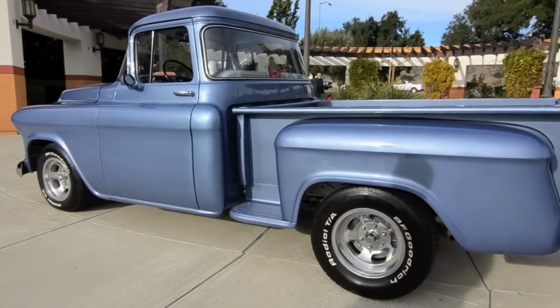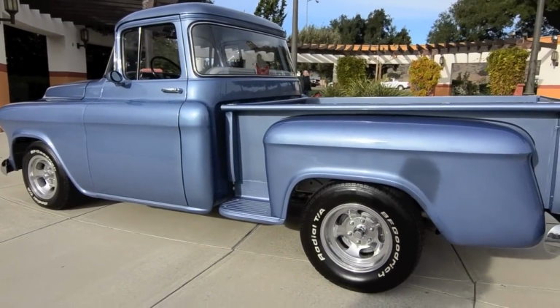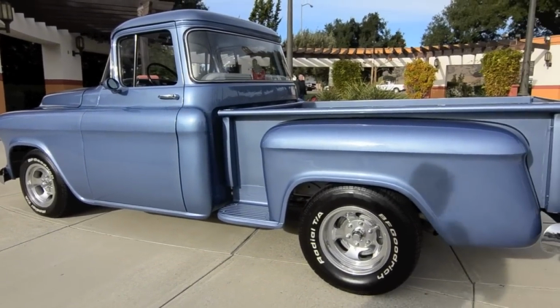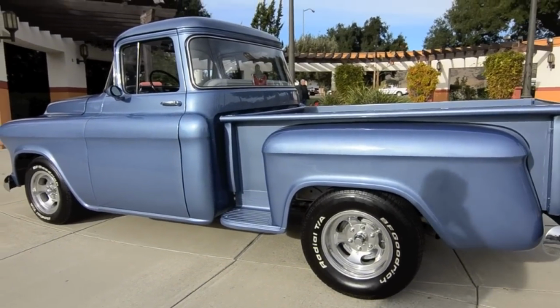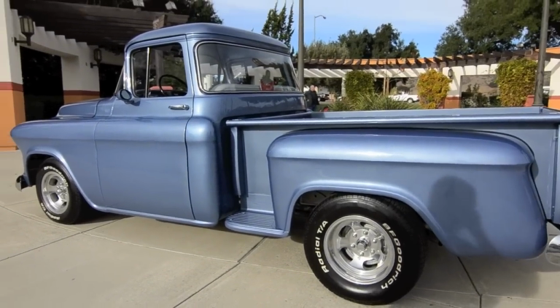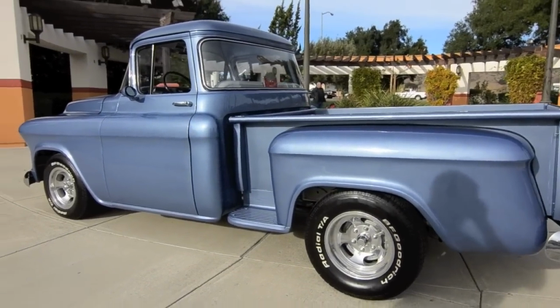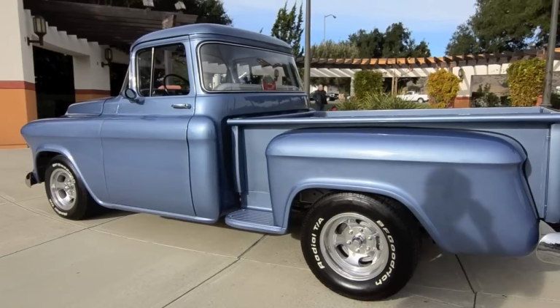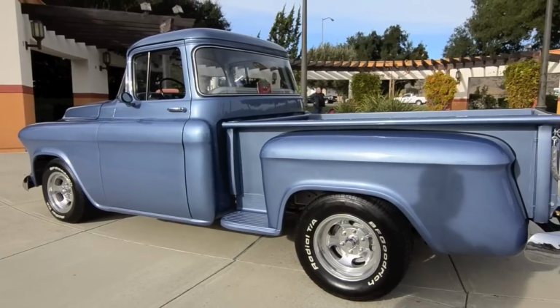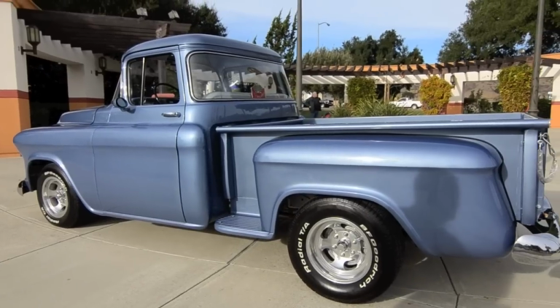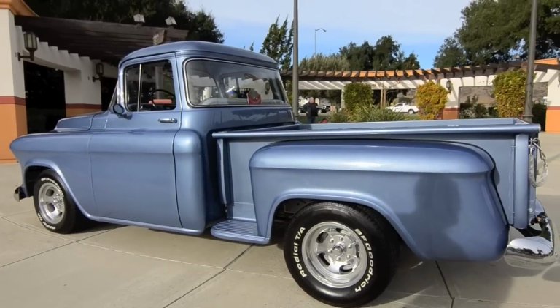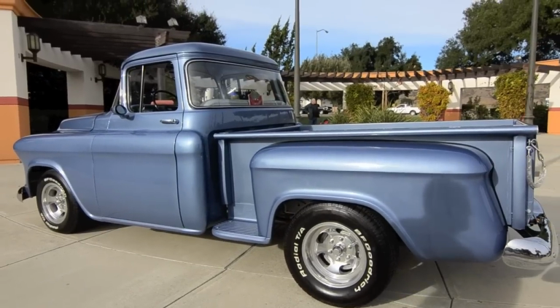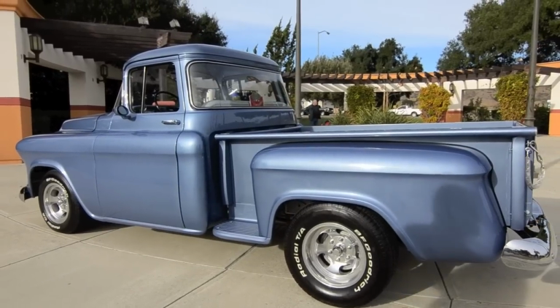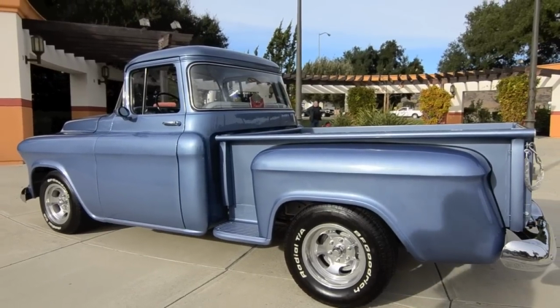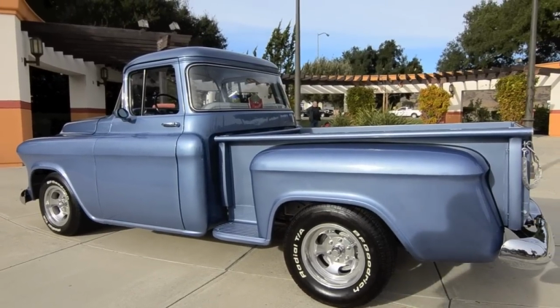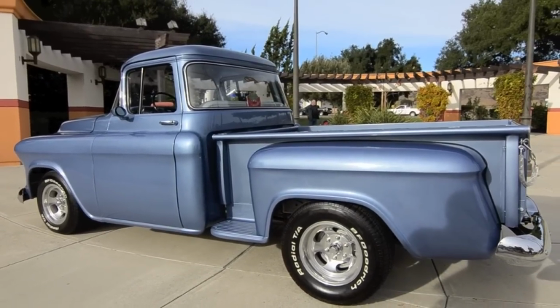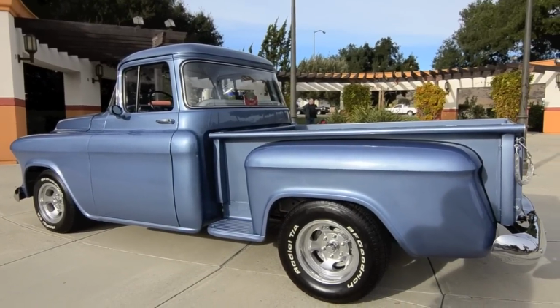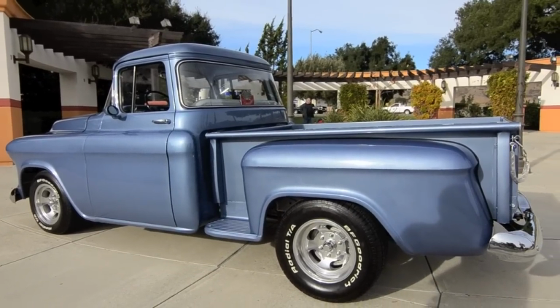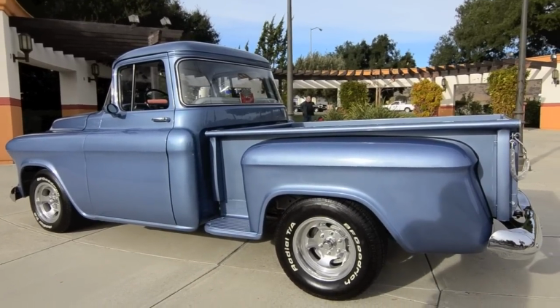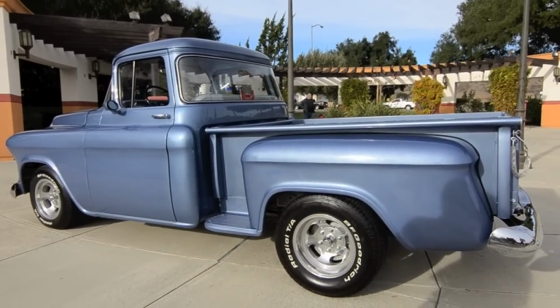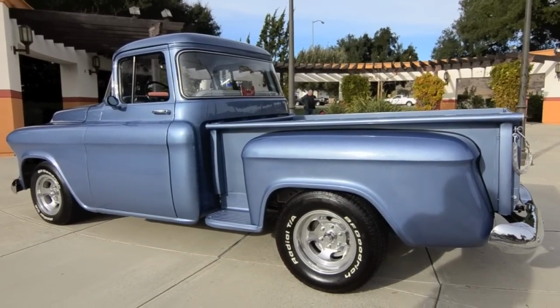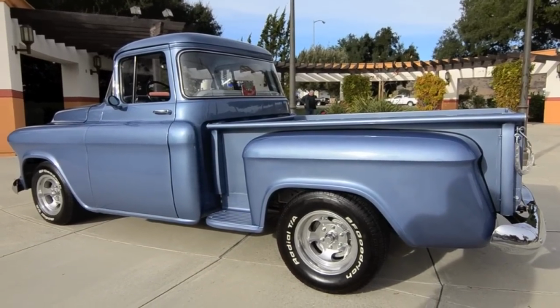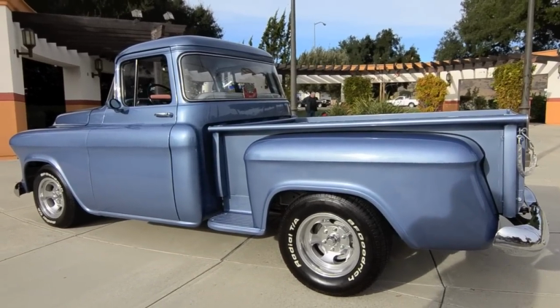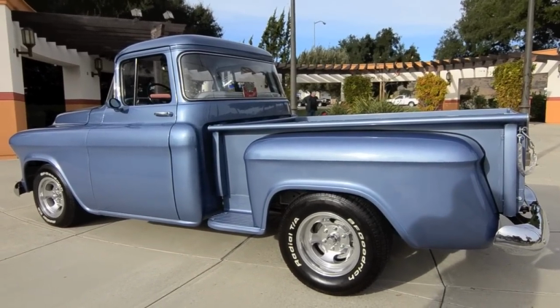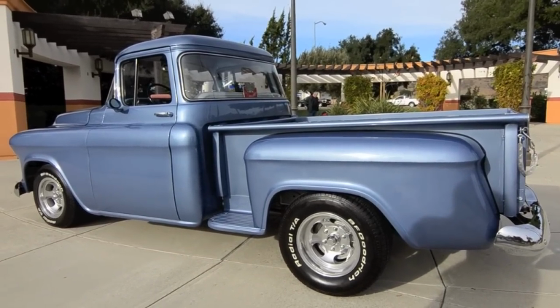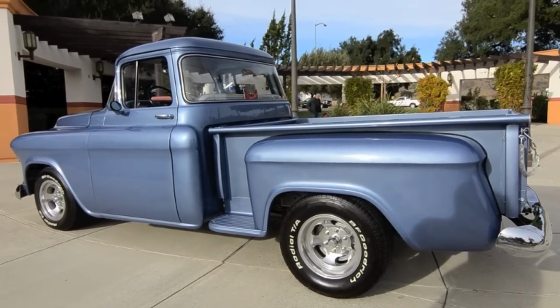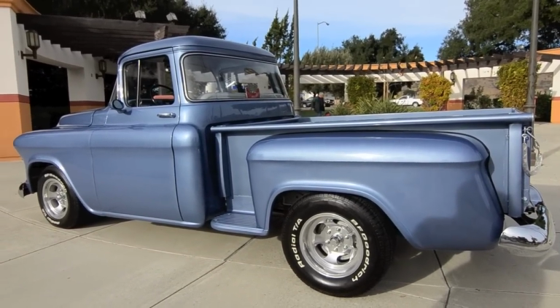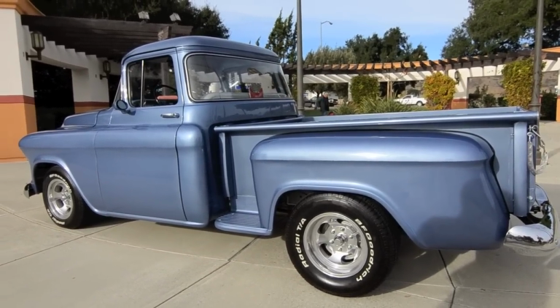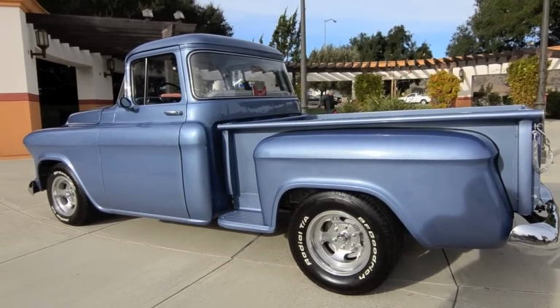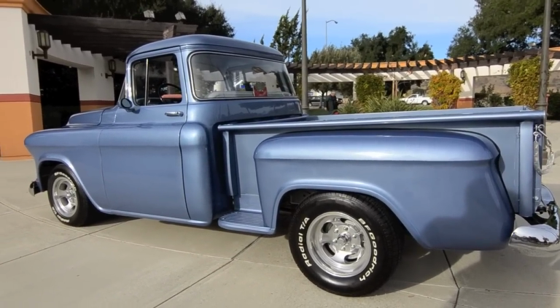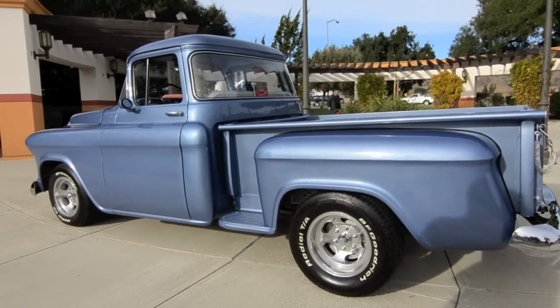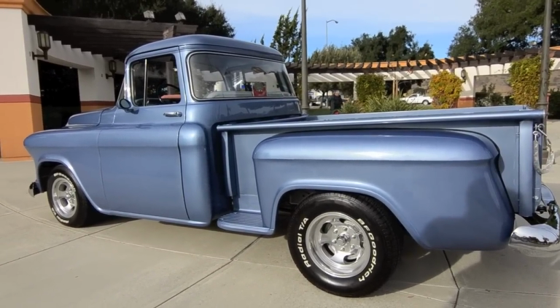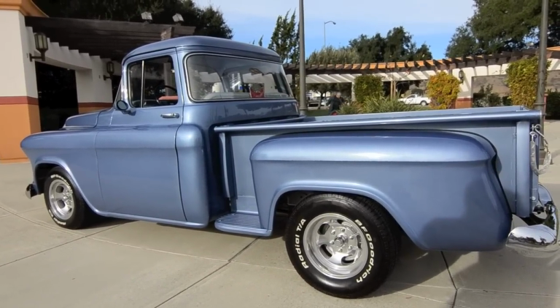This is fairly a new build as far as mileage — it's only got about 600 miles on it since I finished the truck.